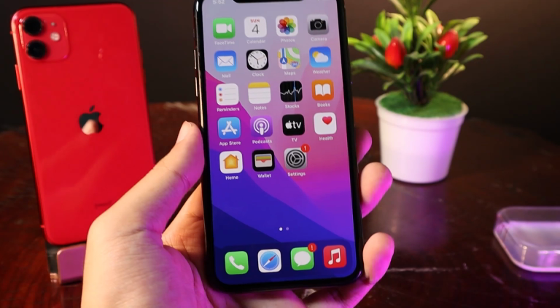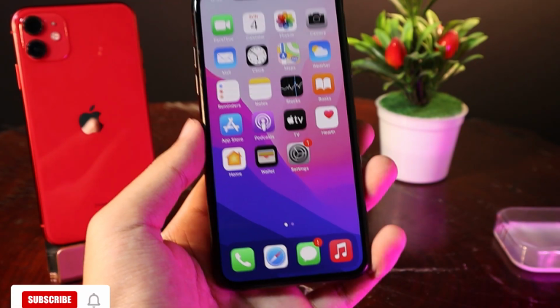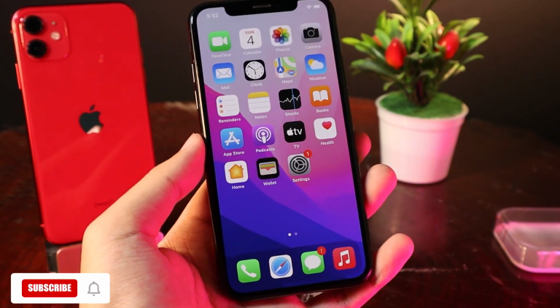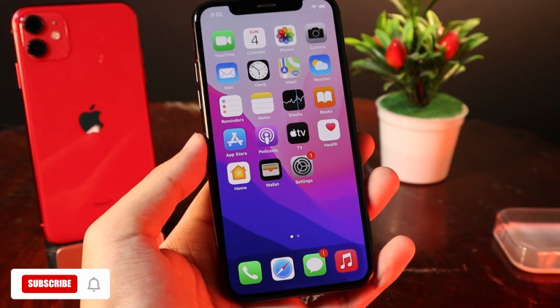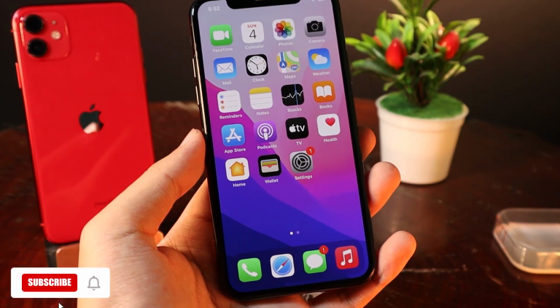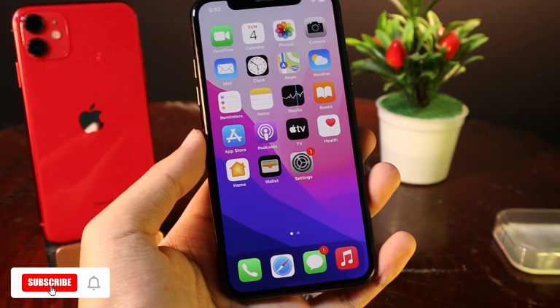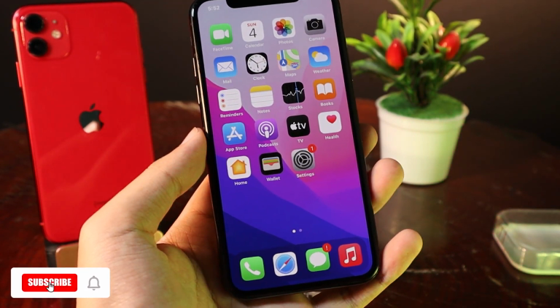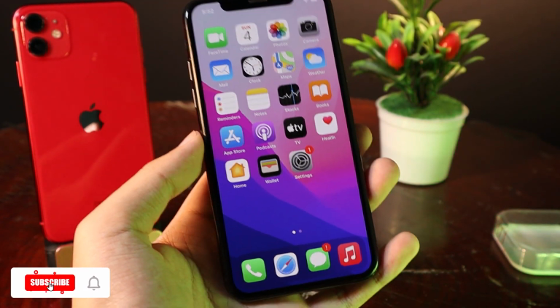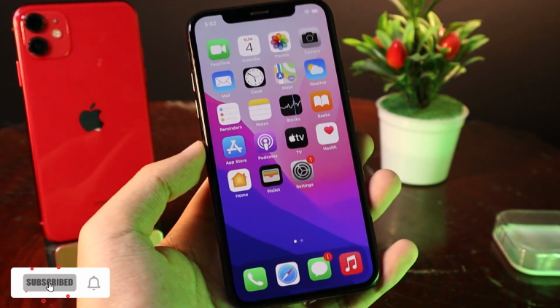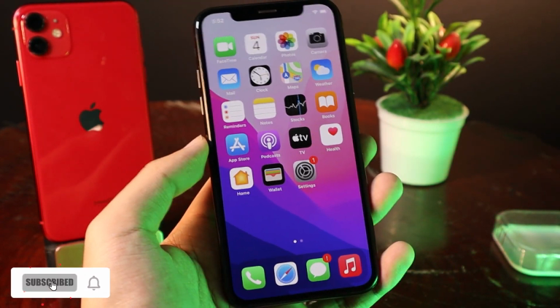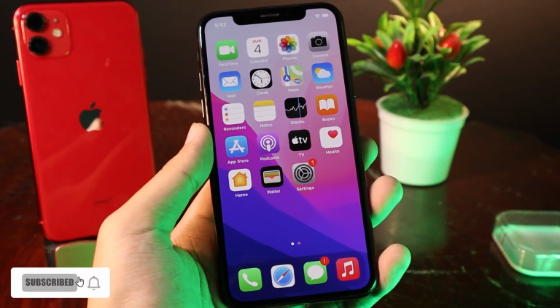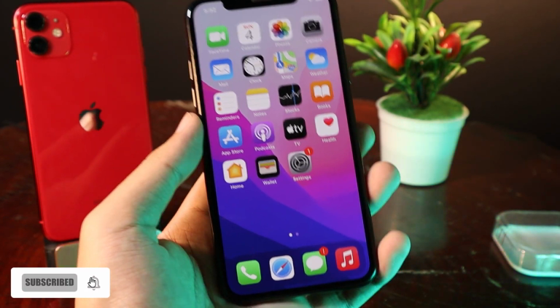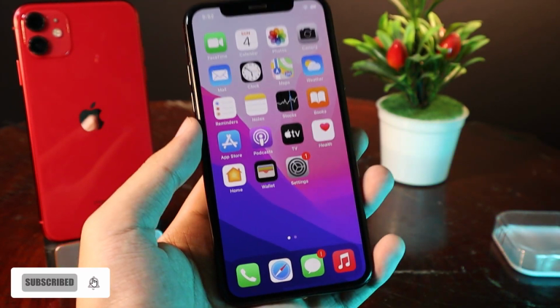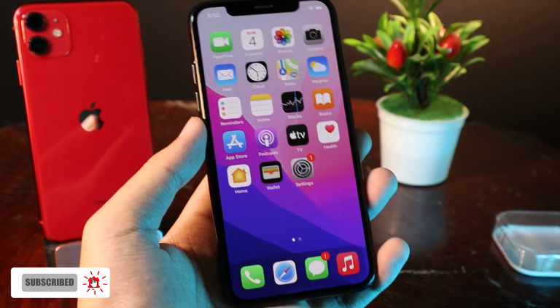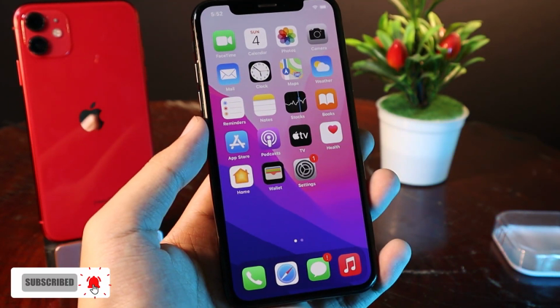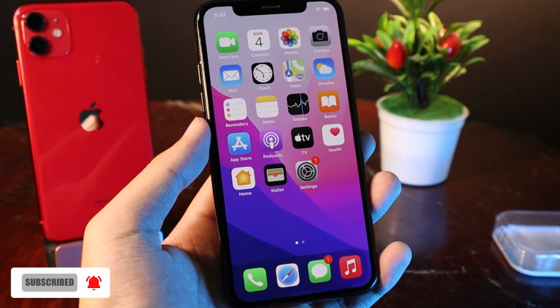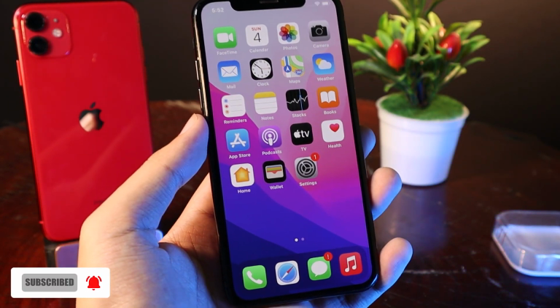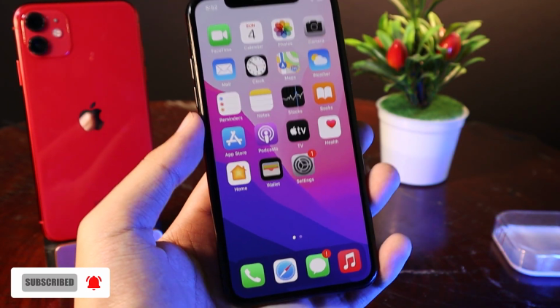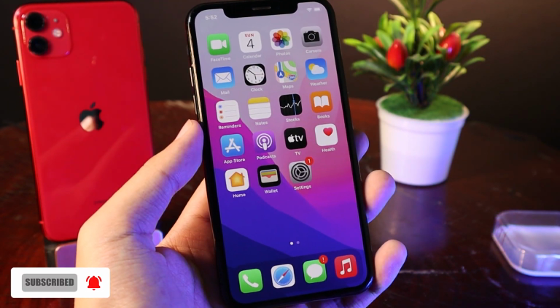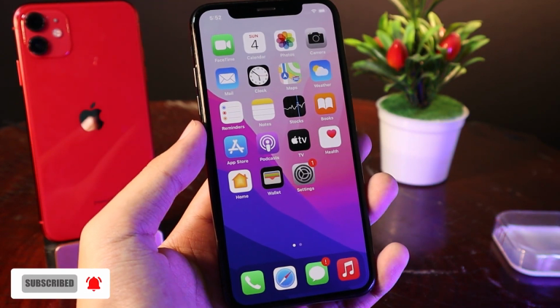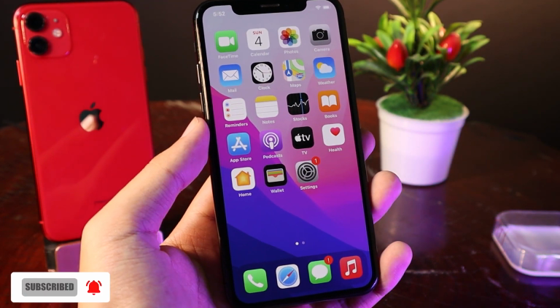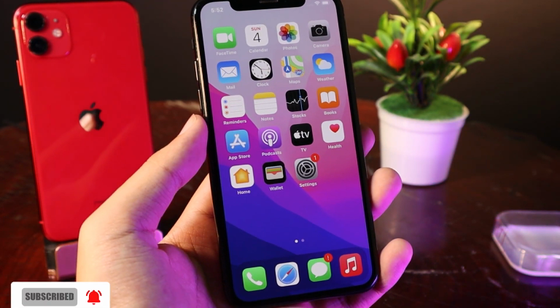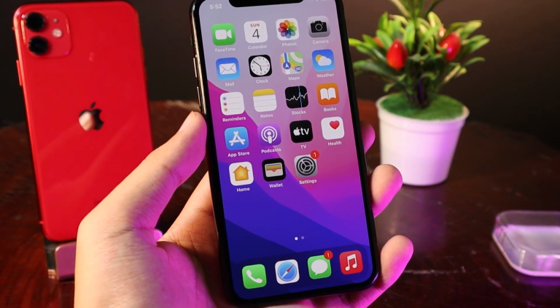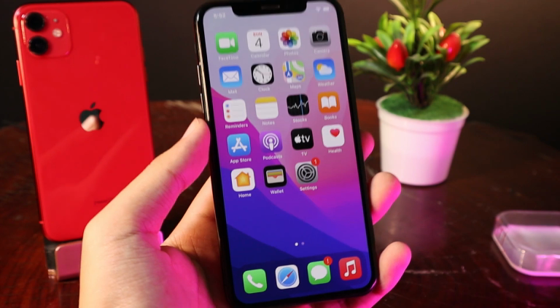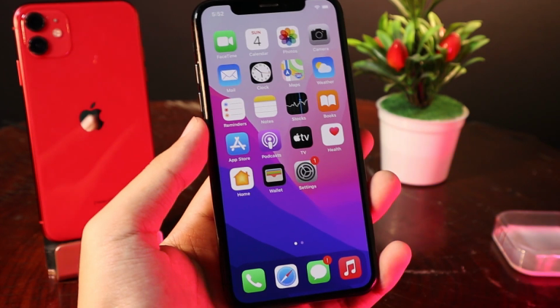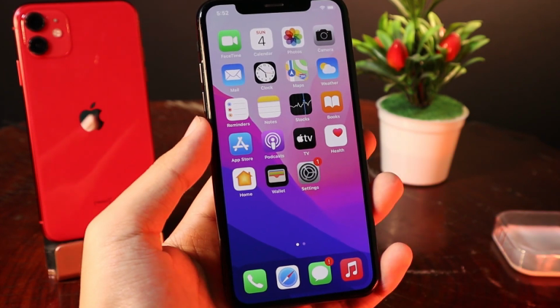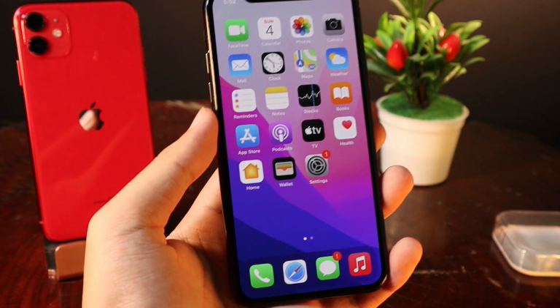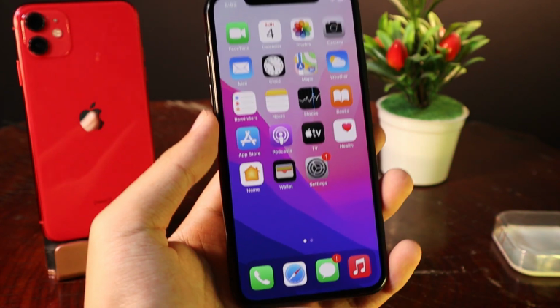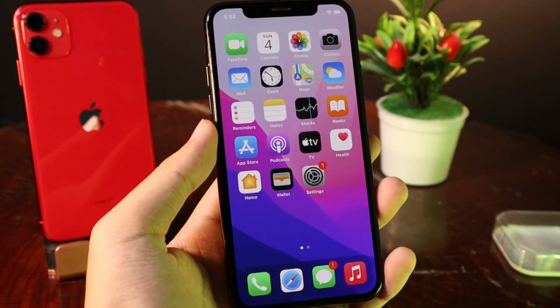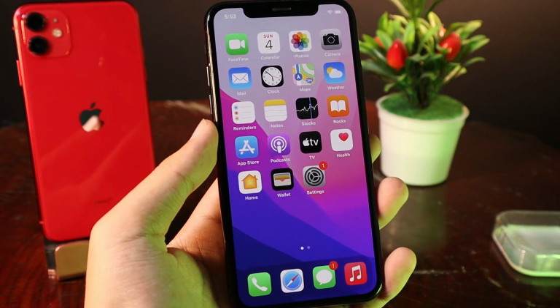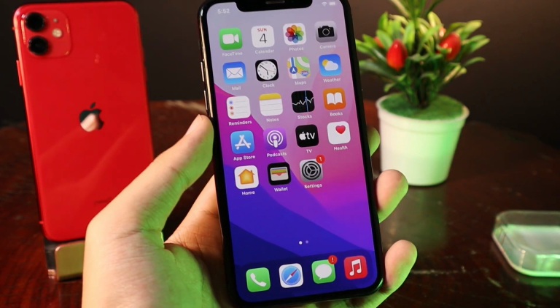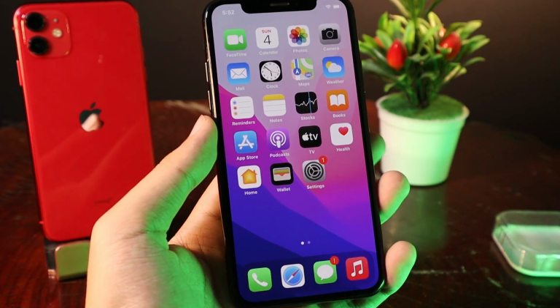Hey guys, today I would like to tell you how to enable passcode on your iPhone 8 and even iPhone 8 Plus.